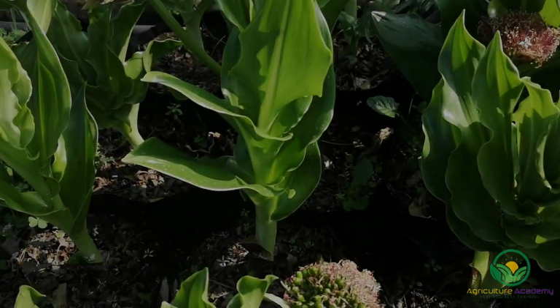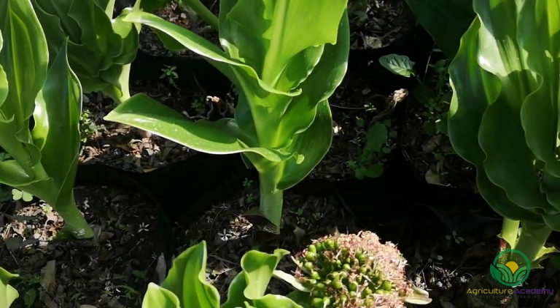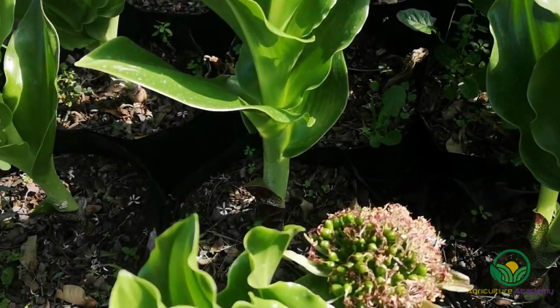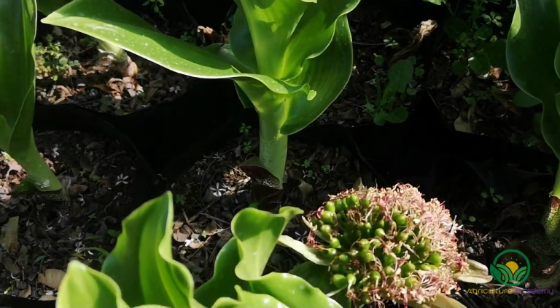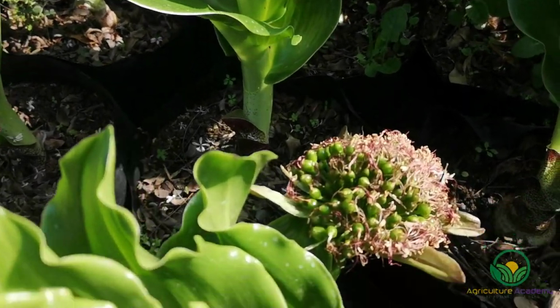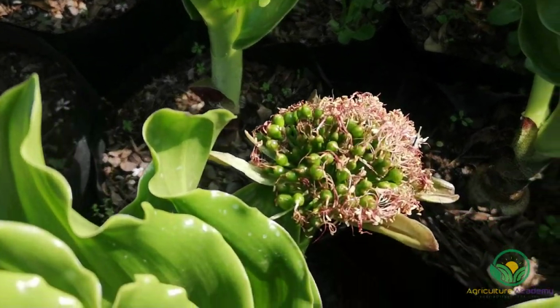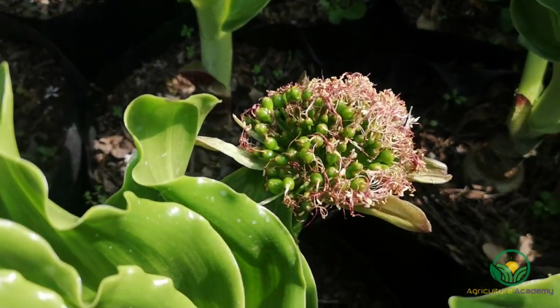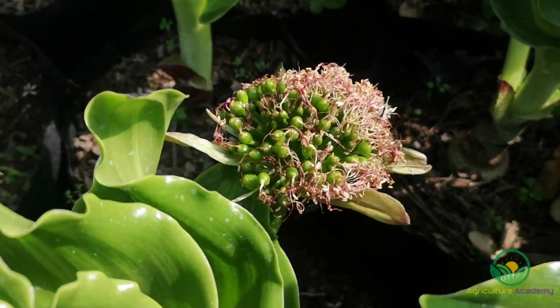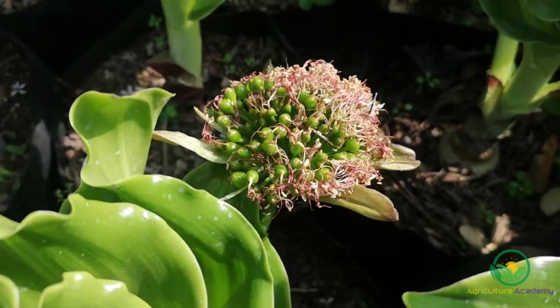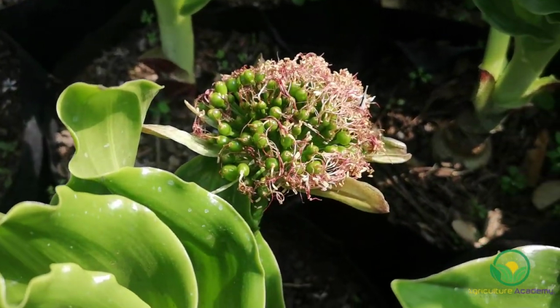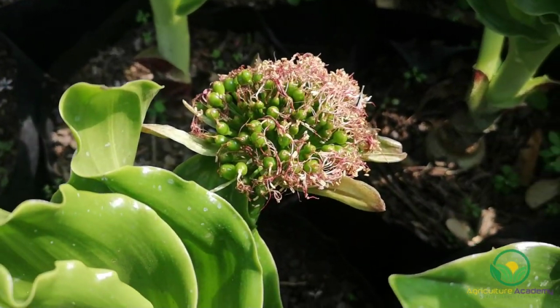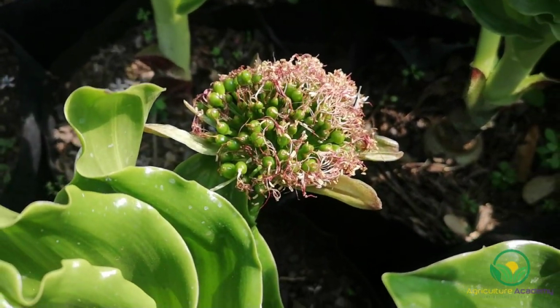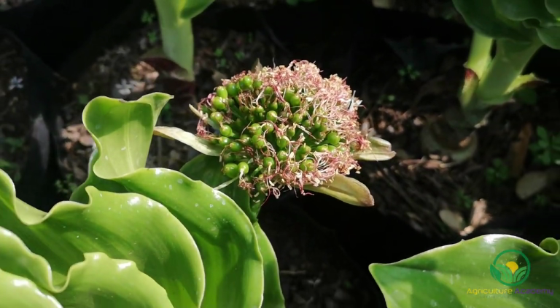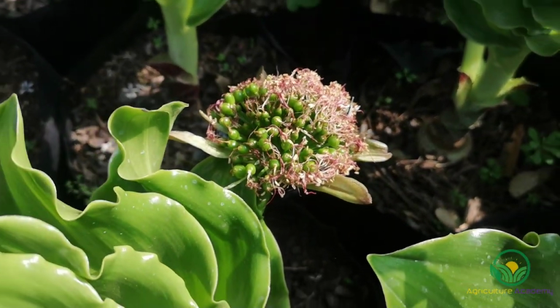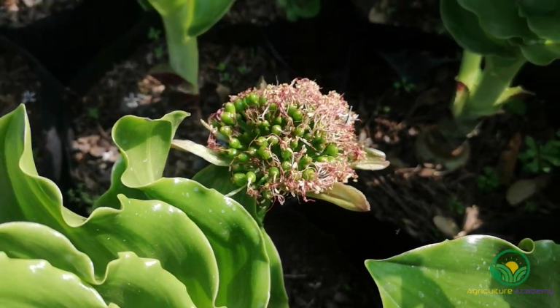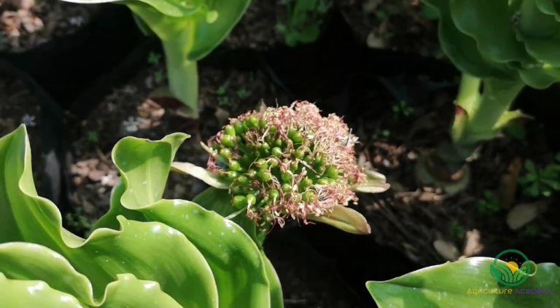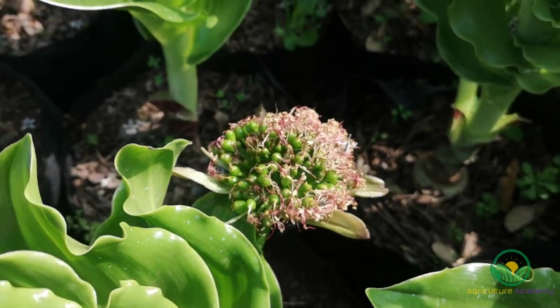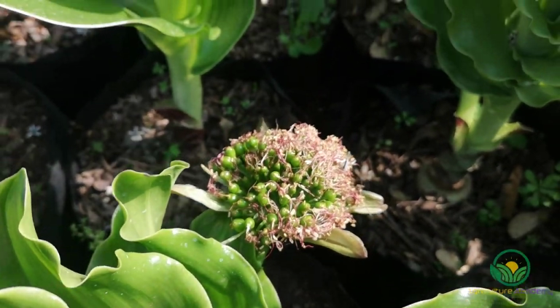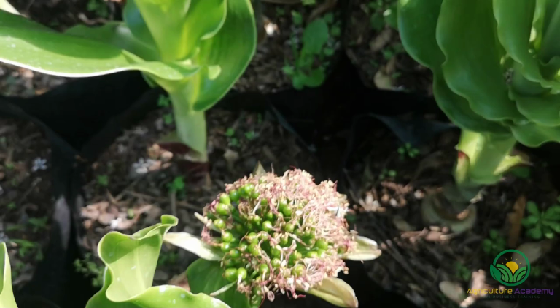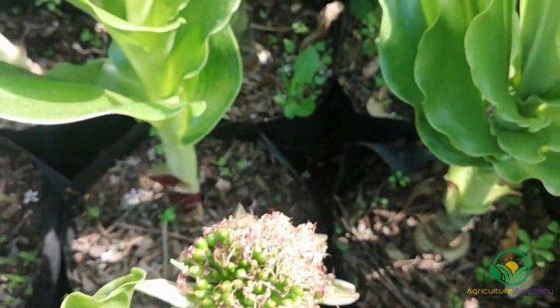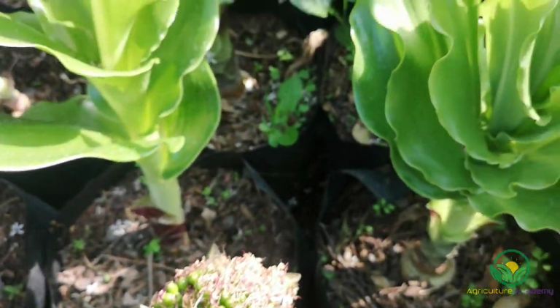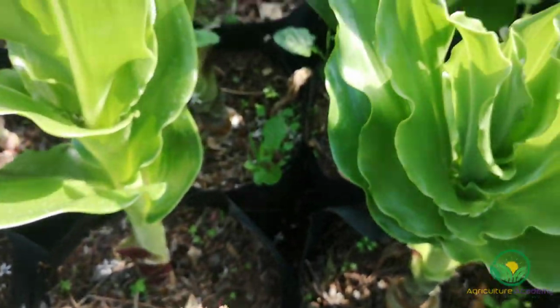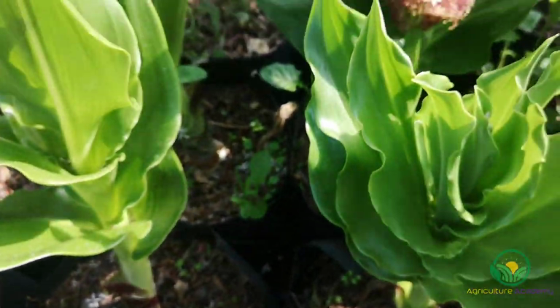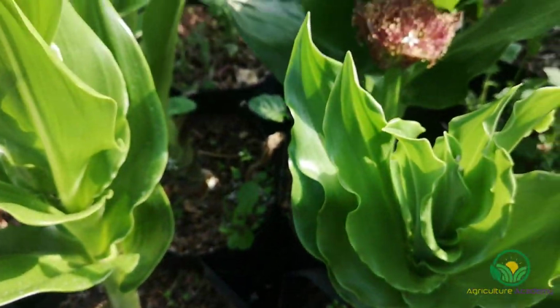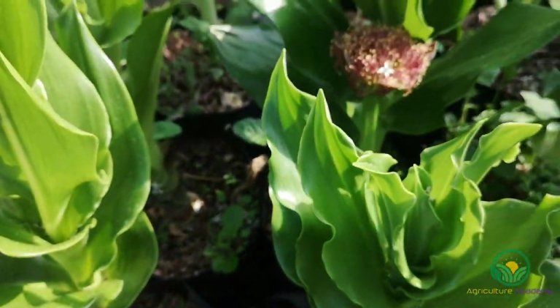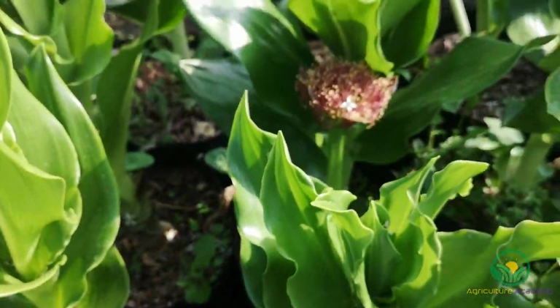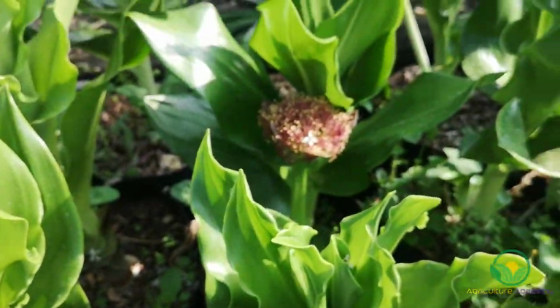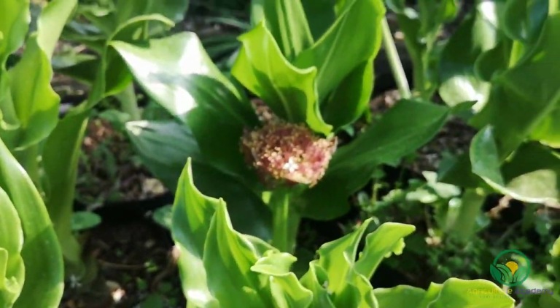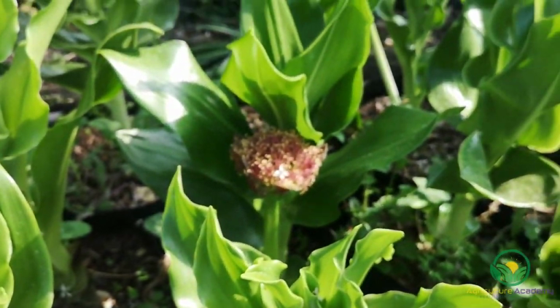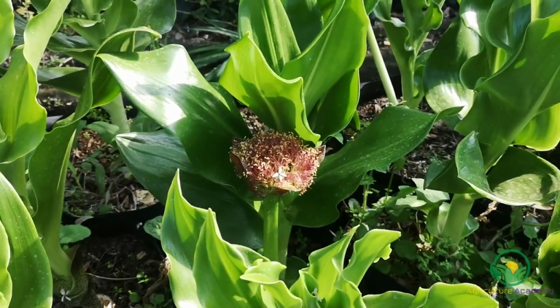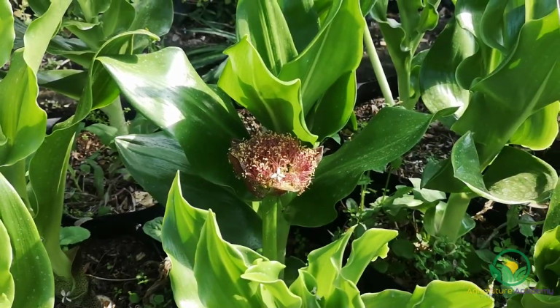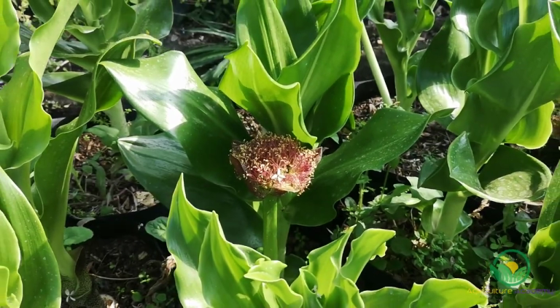These flower heads quickly start to grow green berries, which turn red once they are ripe. Inside these berries is a single, pearlescent seed.